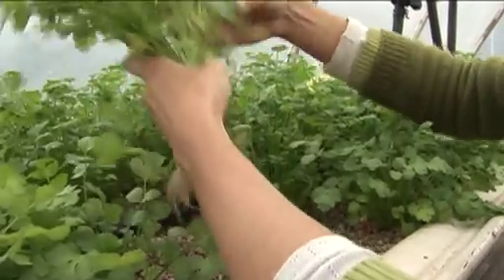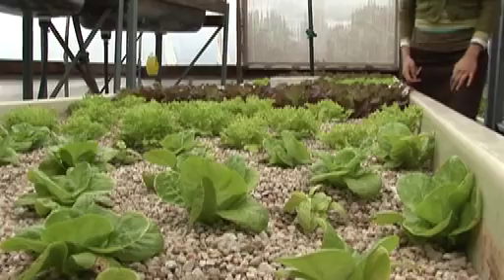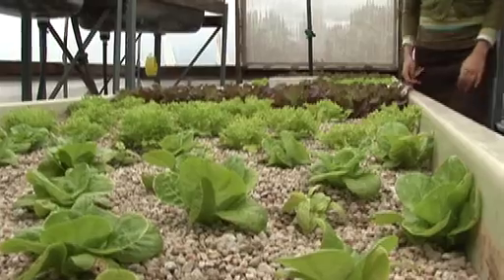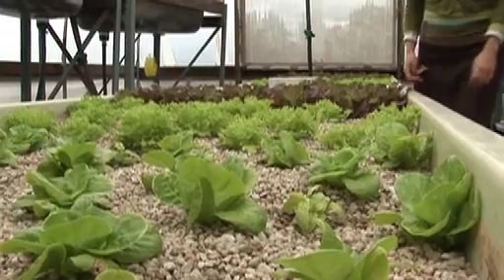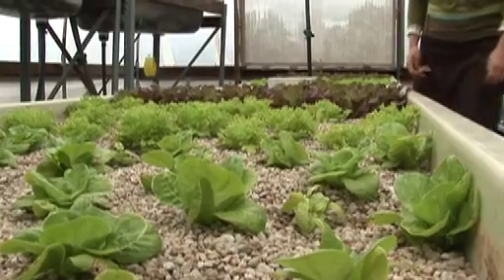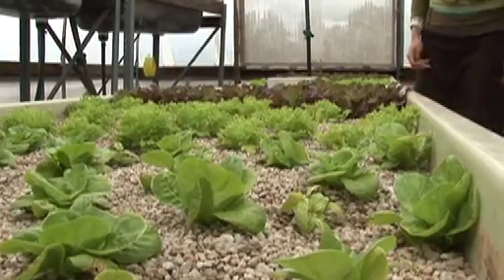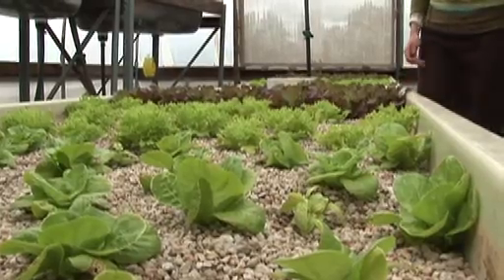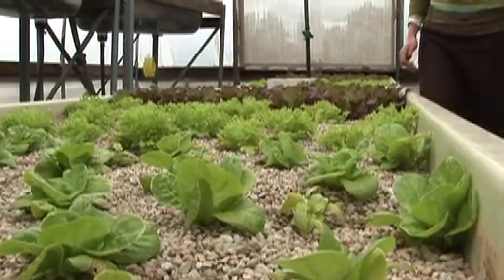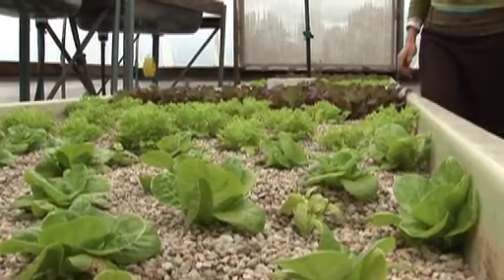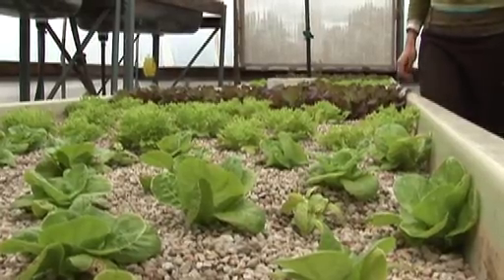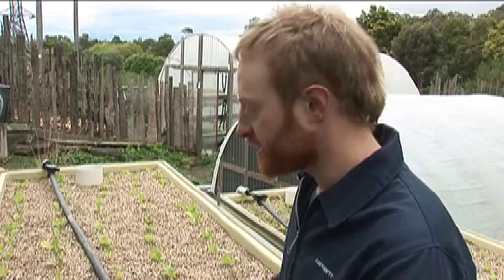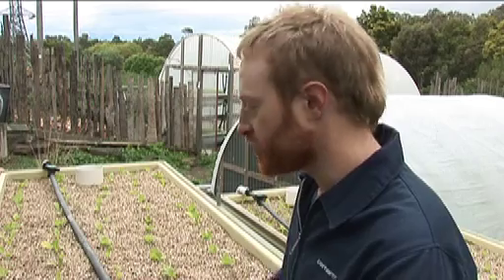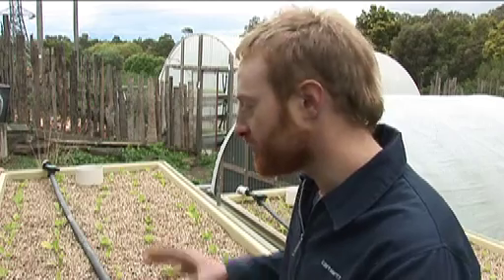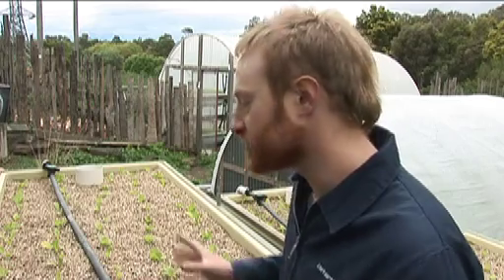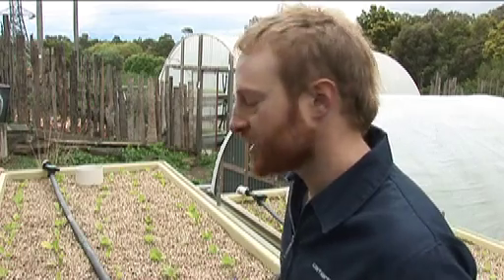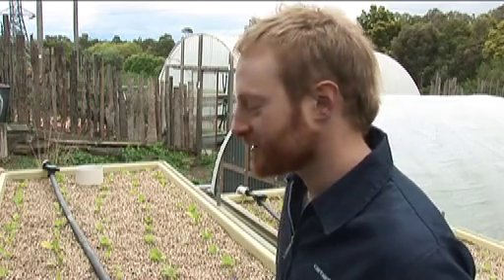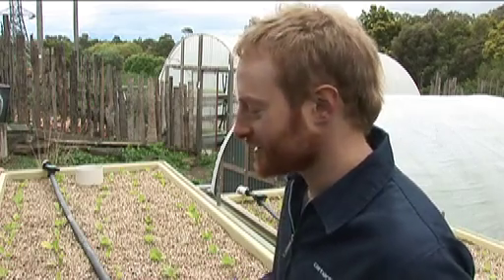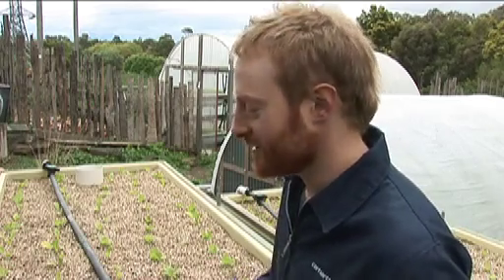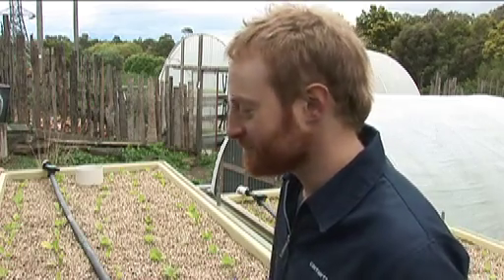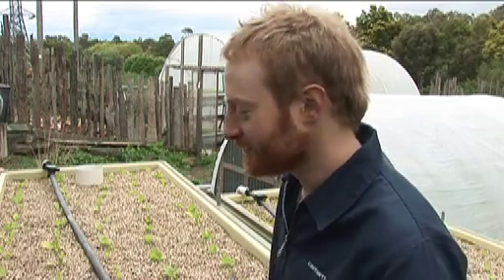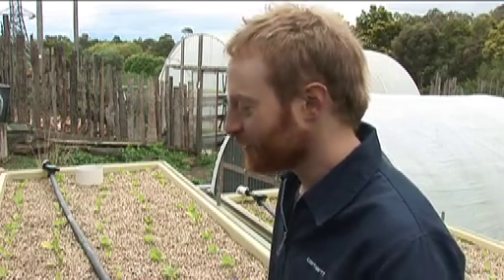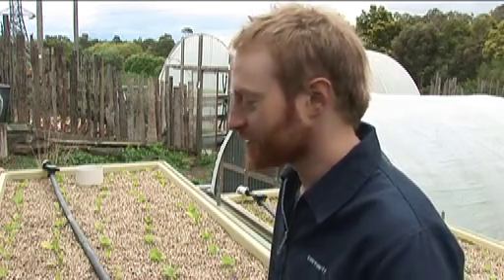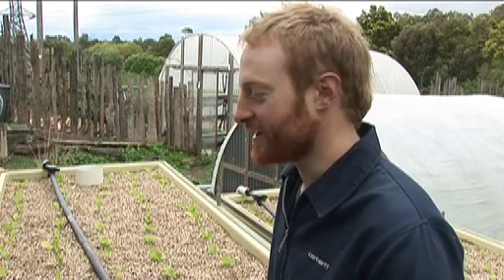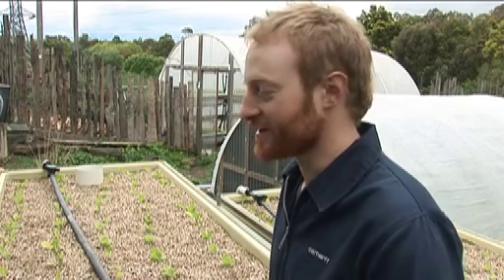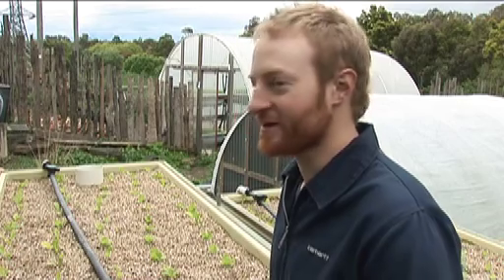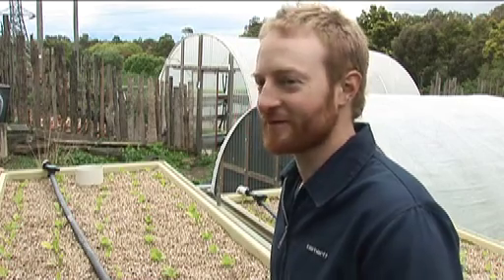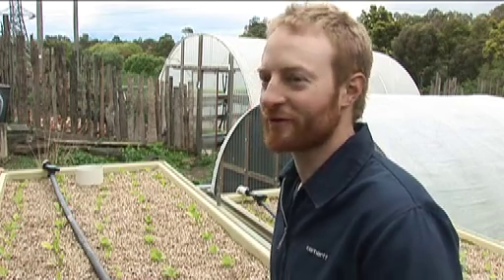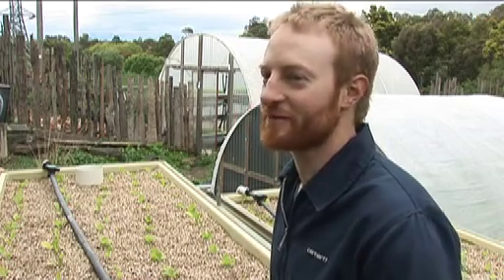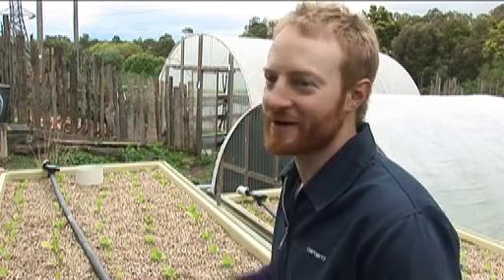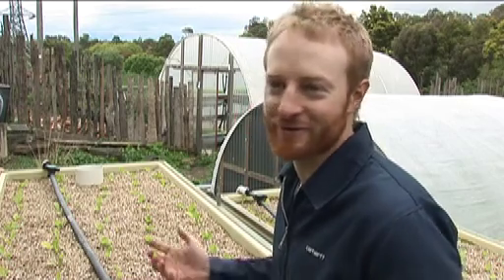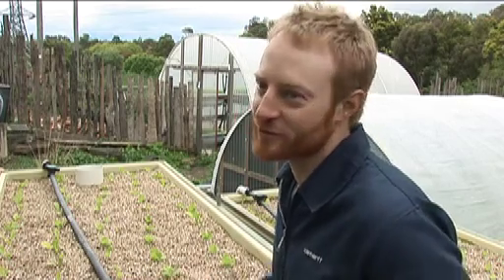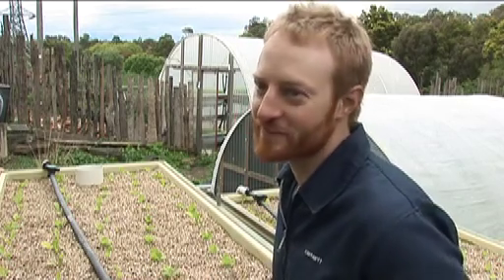So I guess we're looking at turbocharged organic gardening for urban agriculture. Thank you.